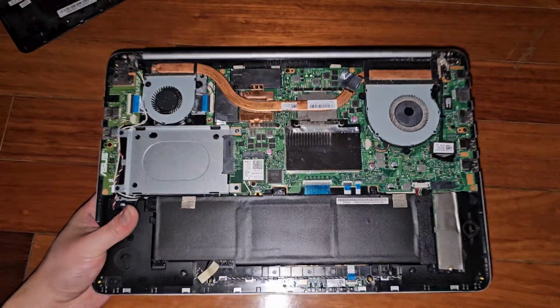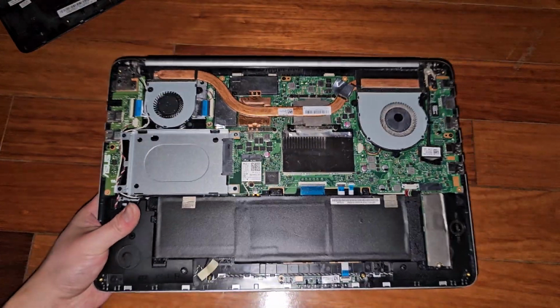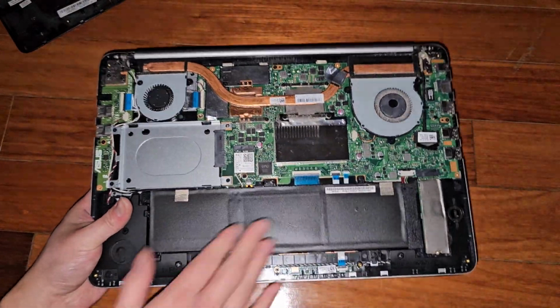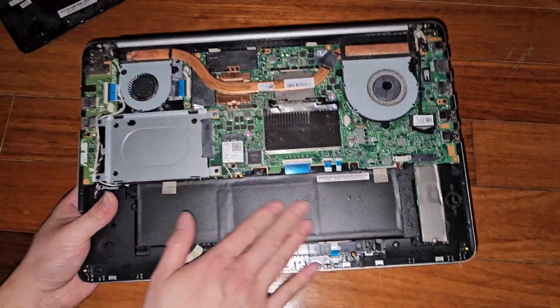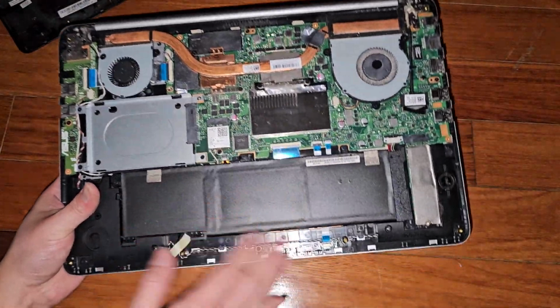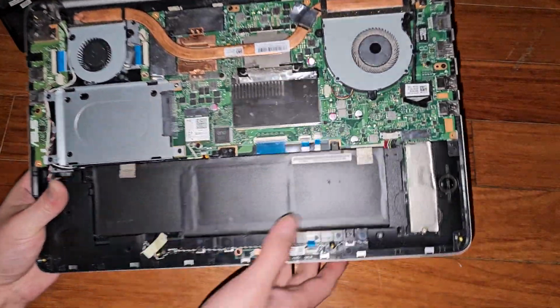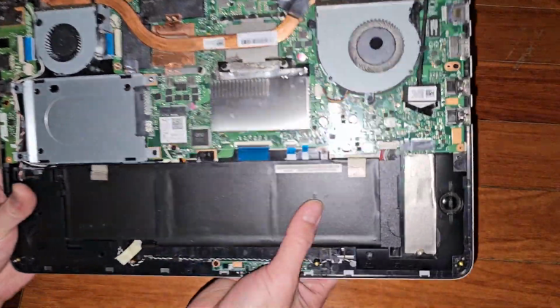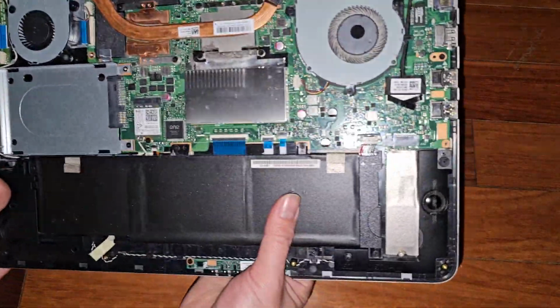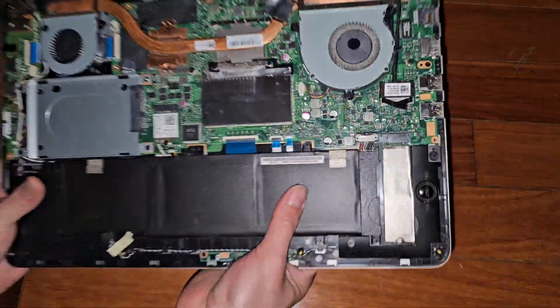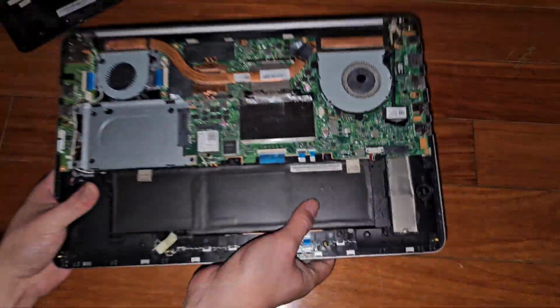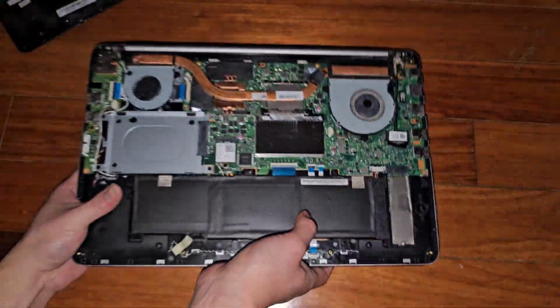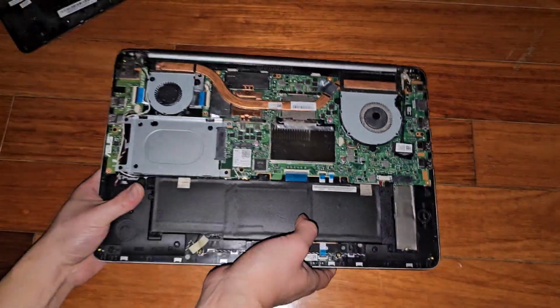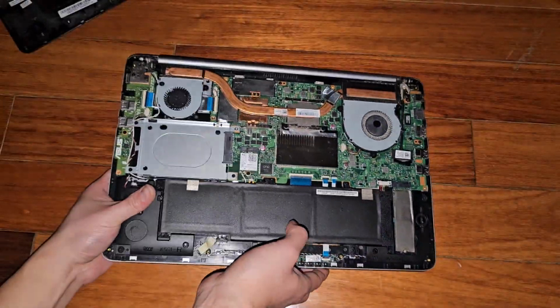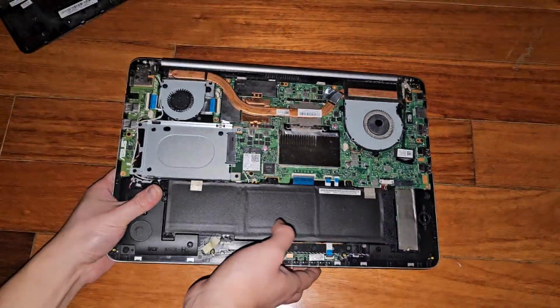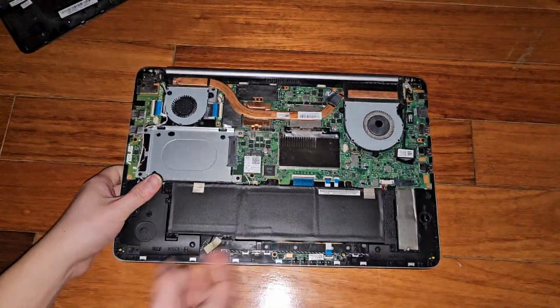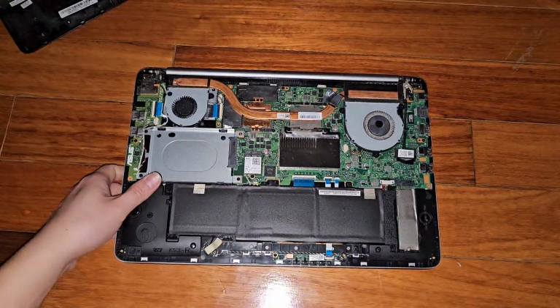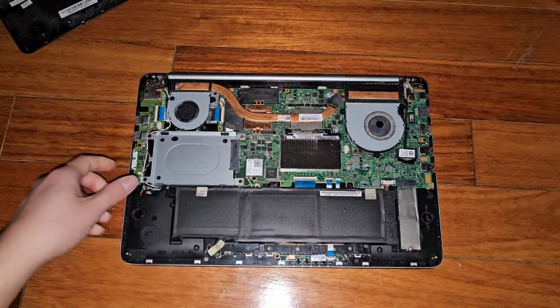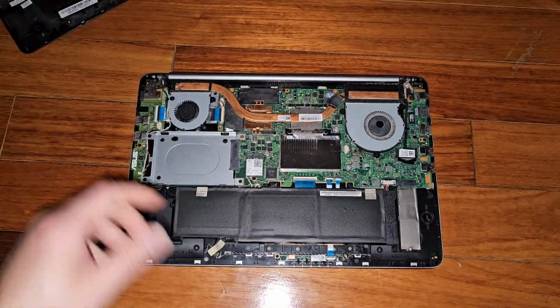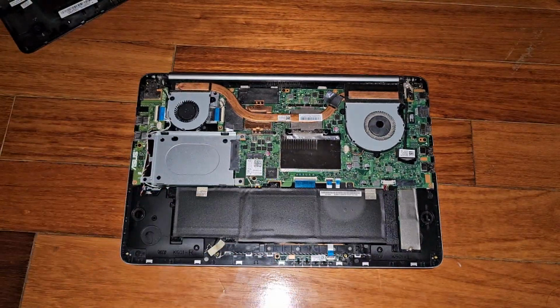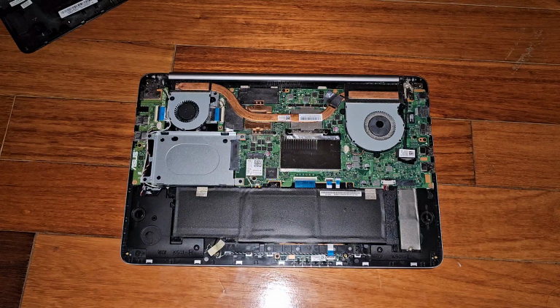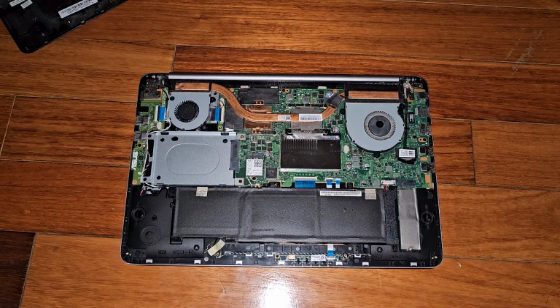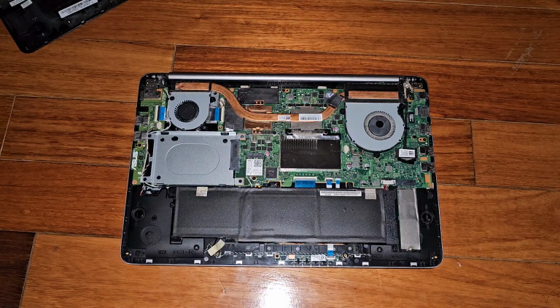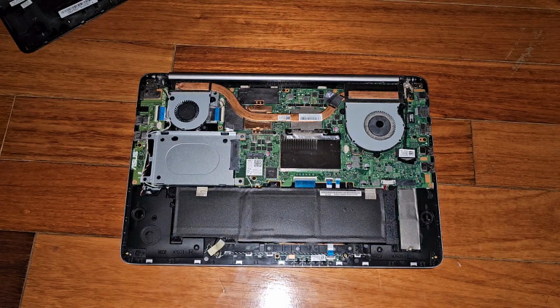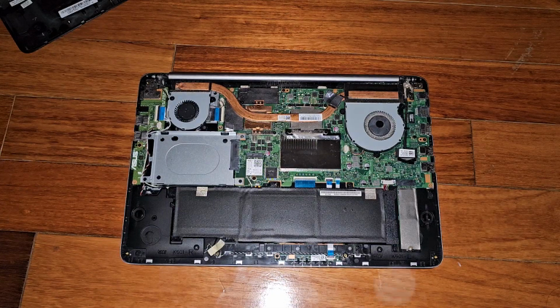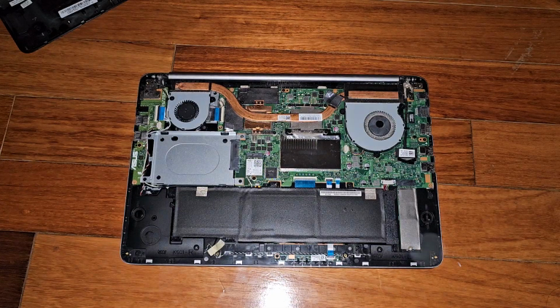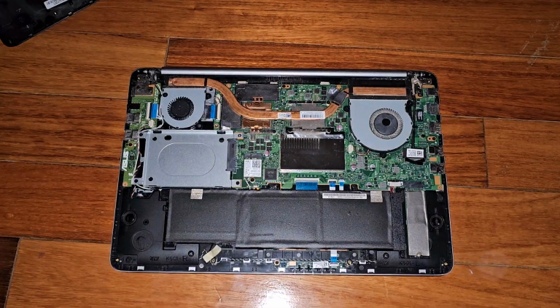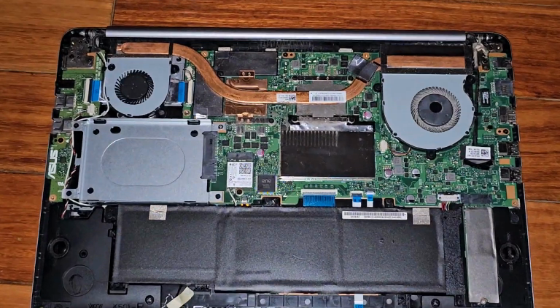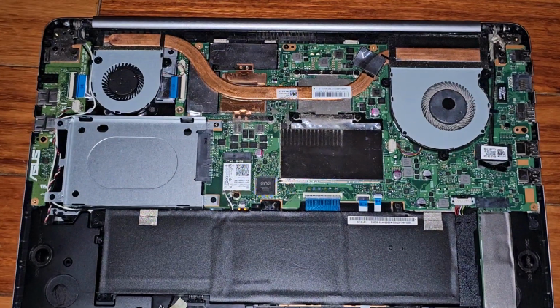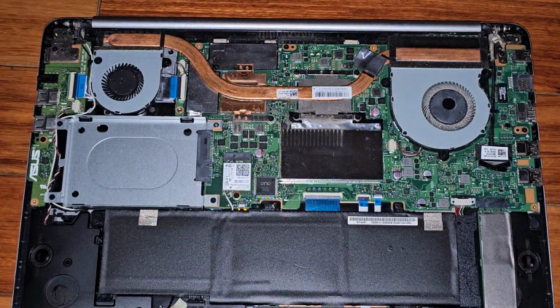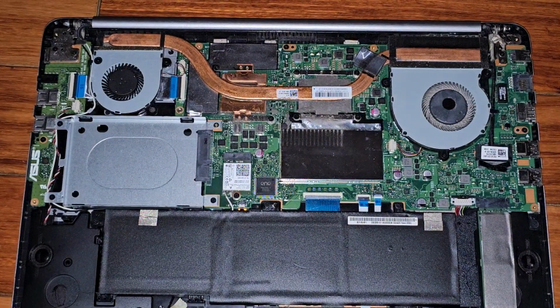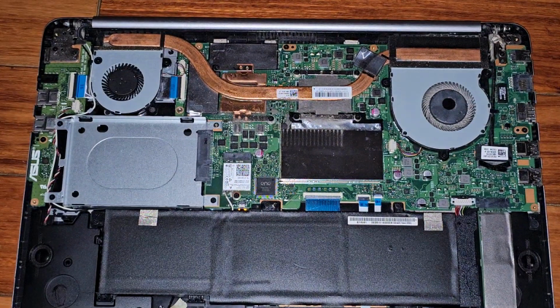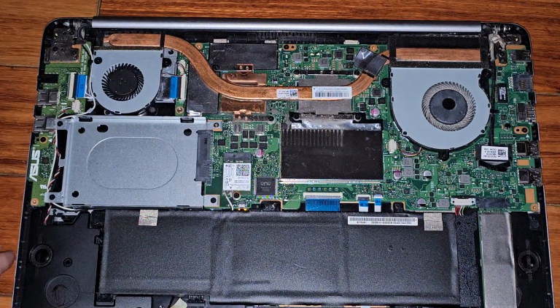The battery is right here. Let's see if I can zoom in here for you guys.